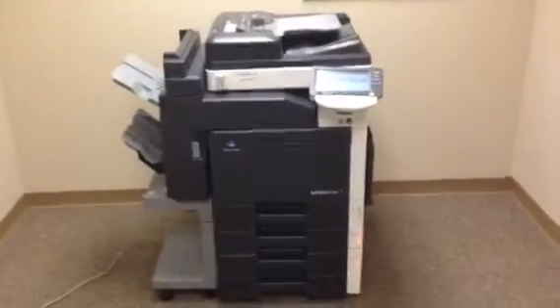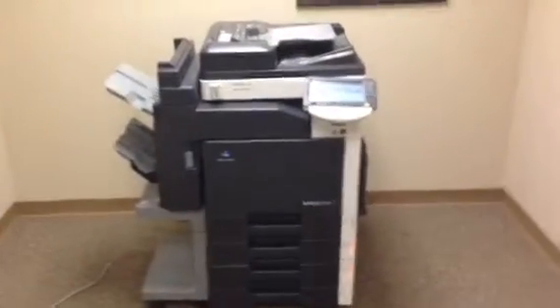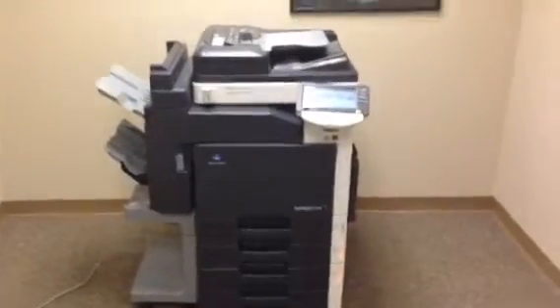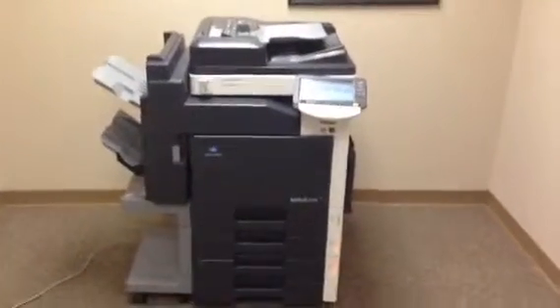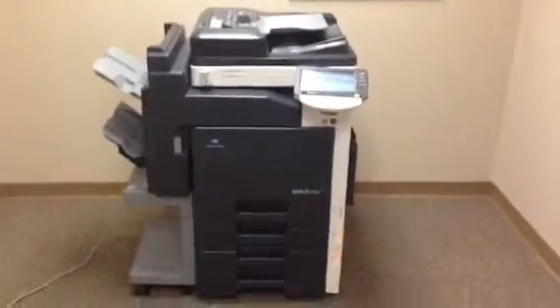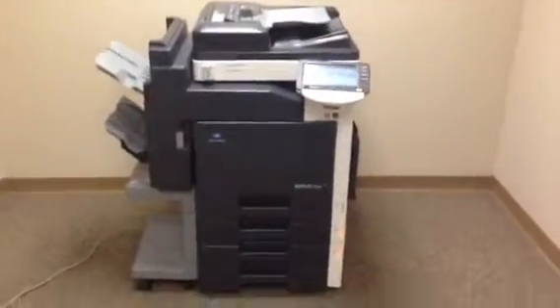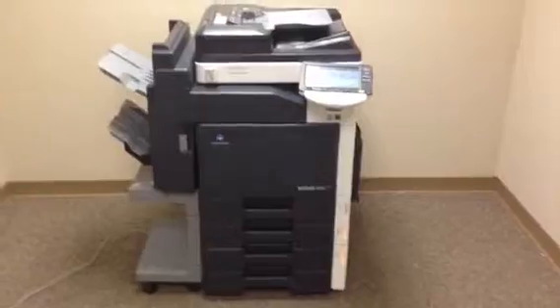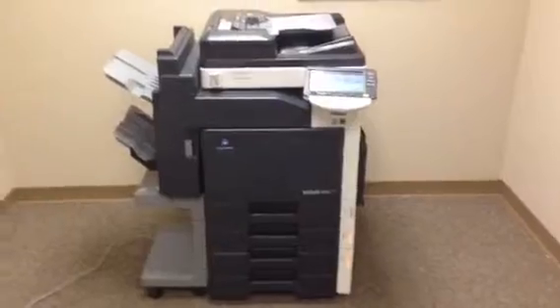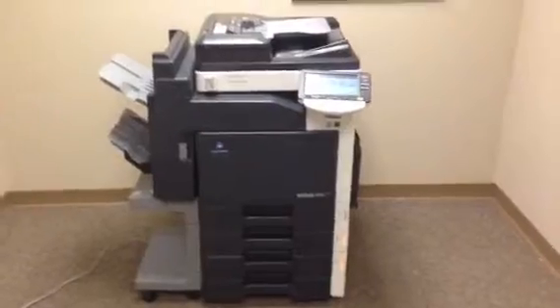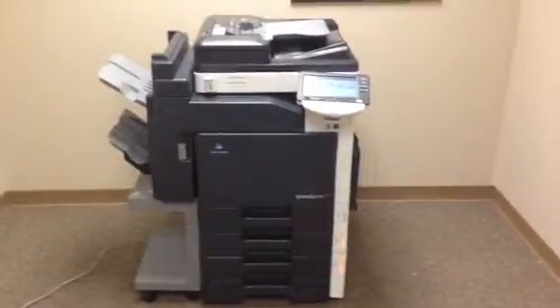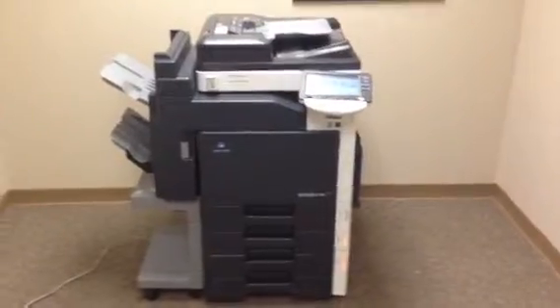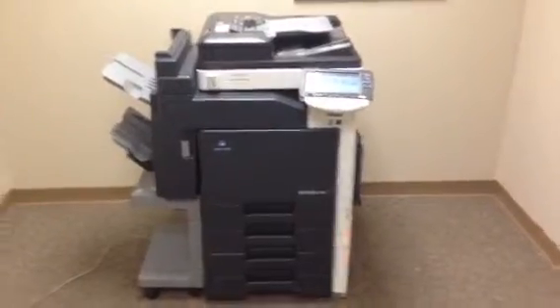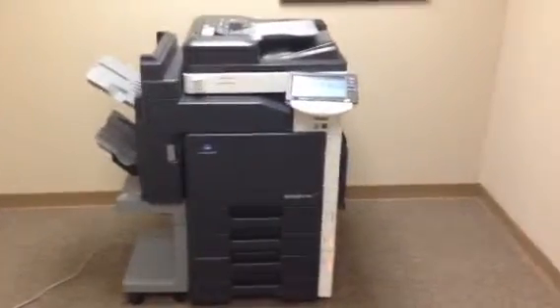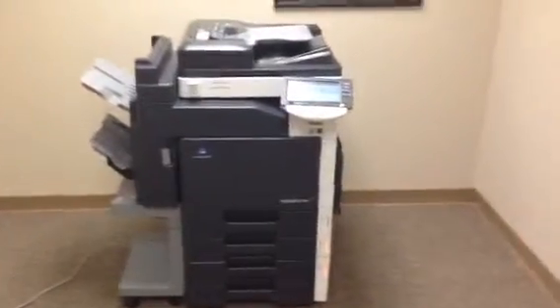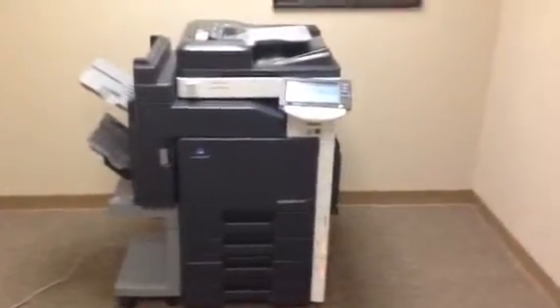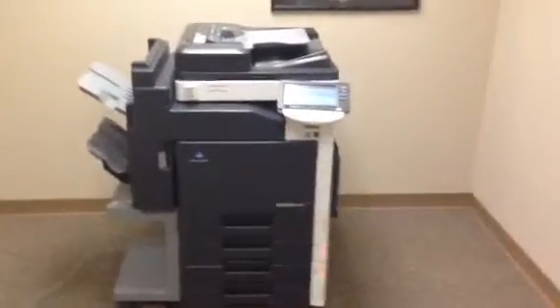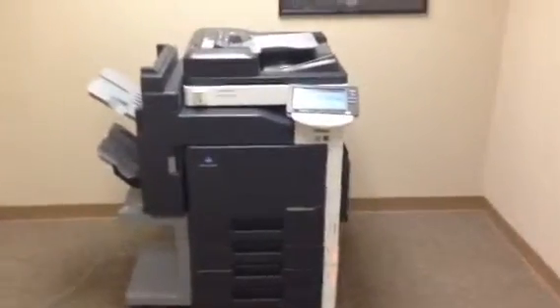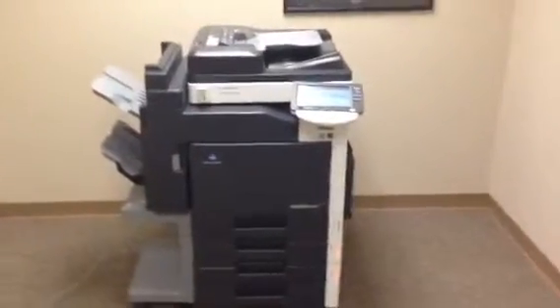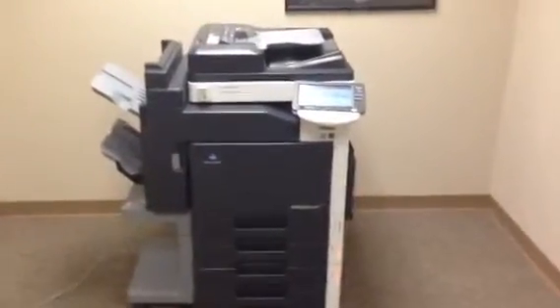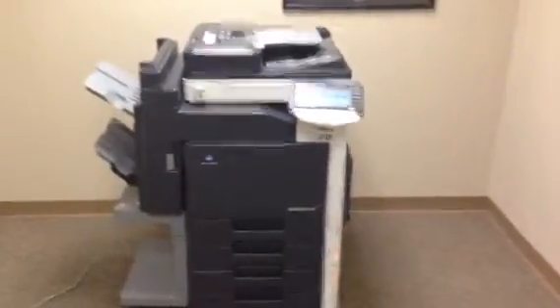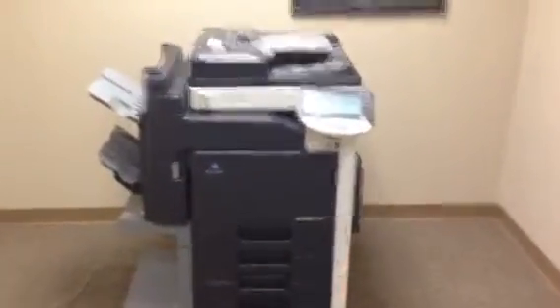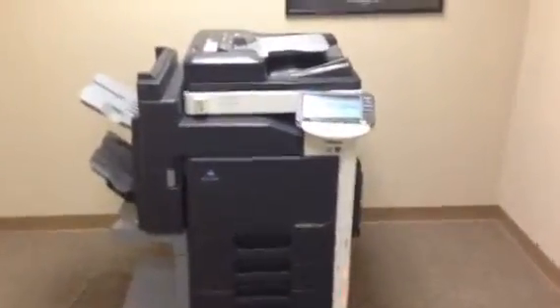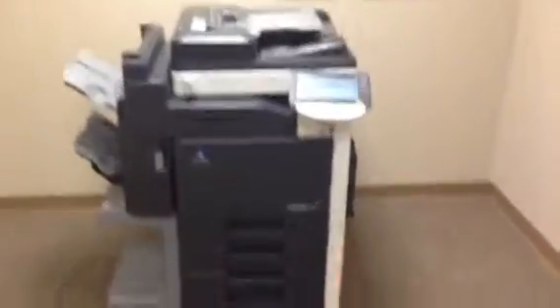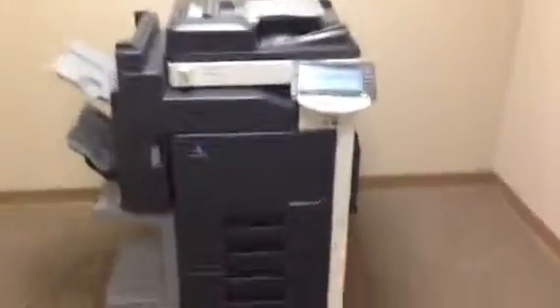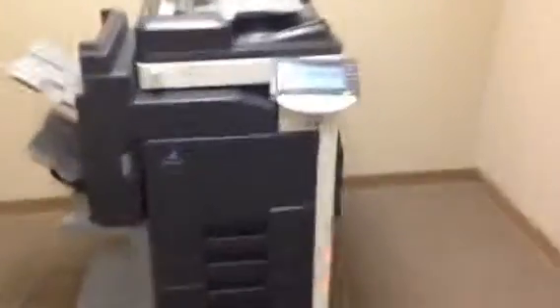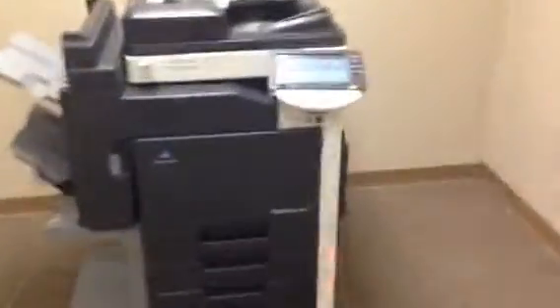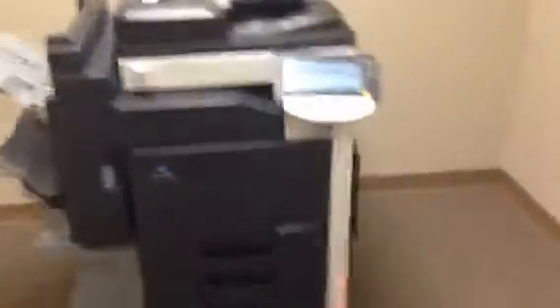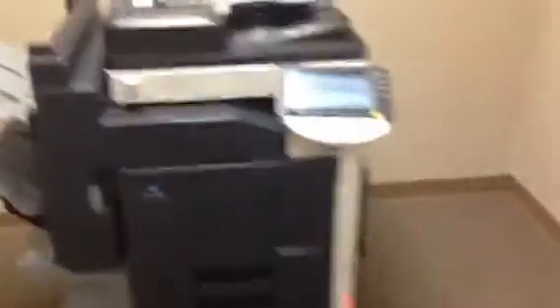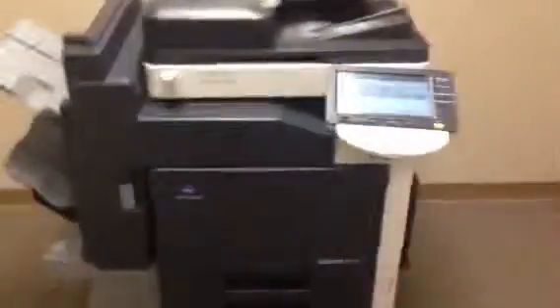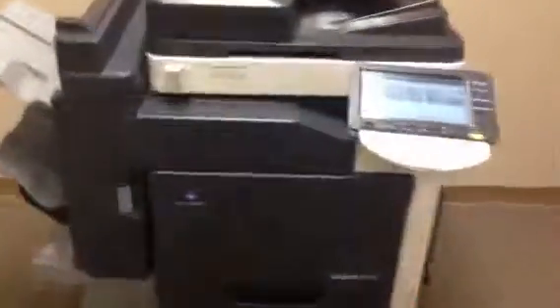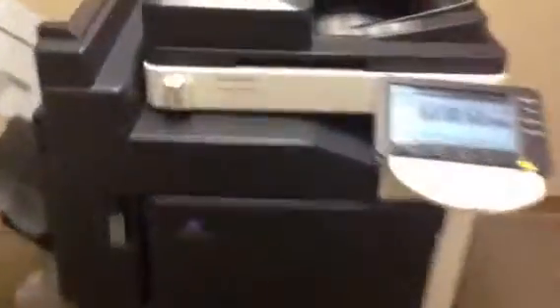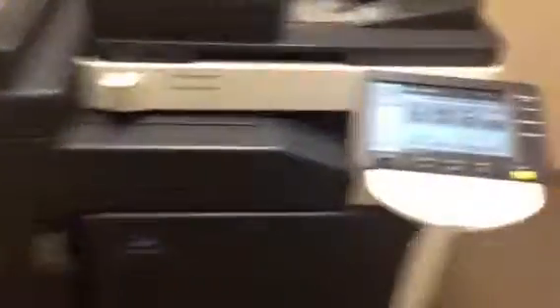This machine came to us on a repo. It's got a very low meter — a total of 72,000 copies on it.